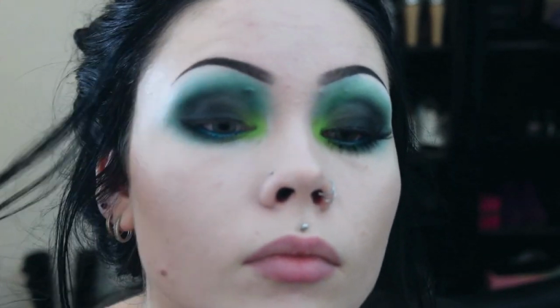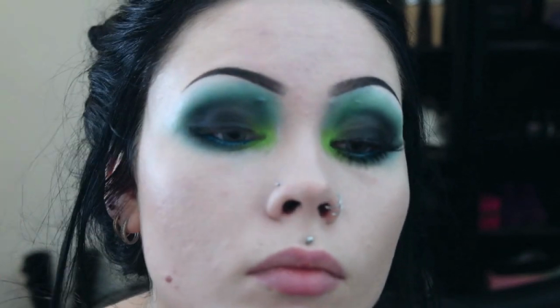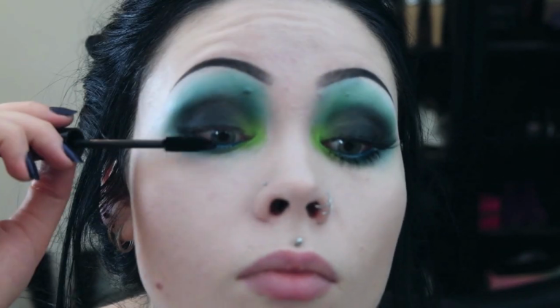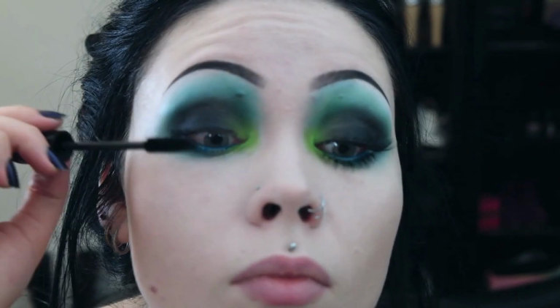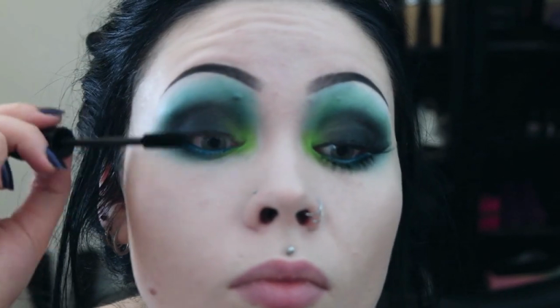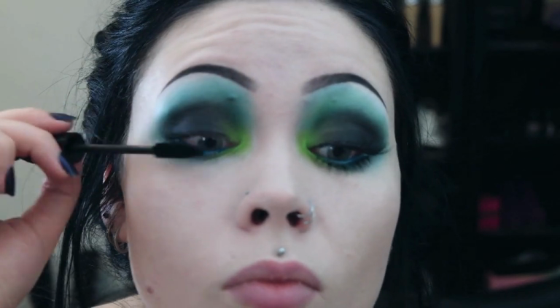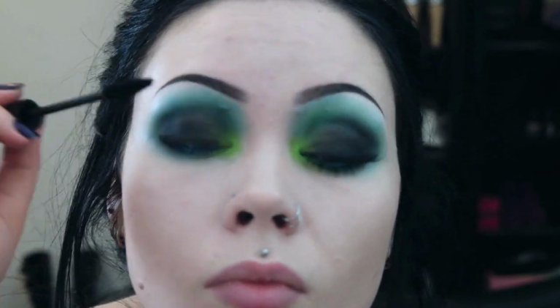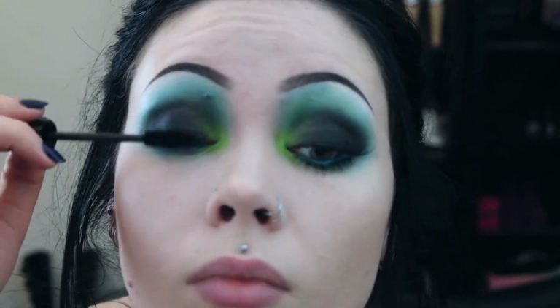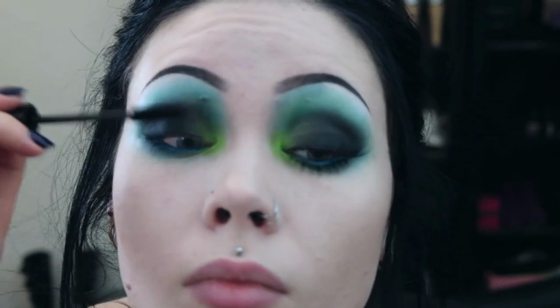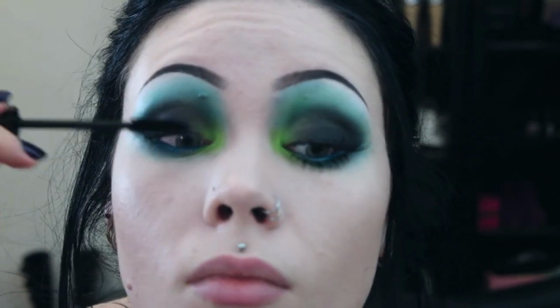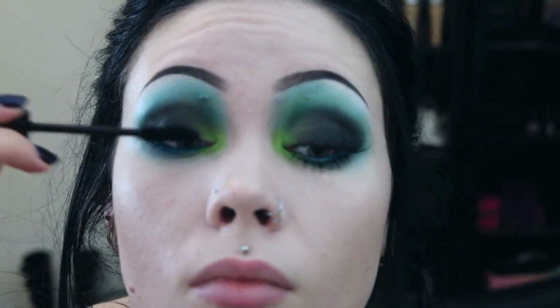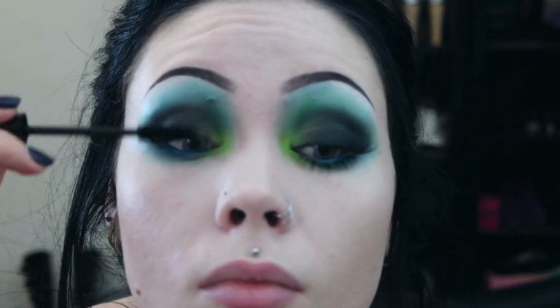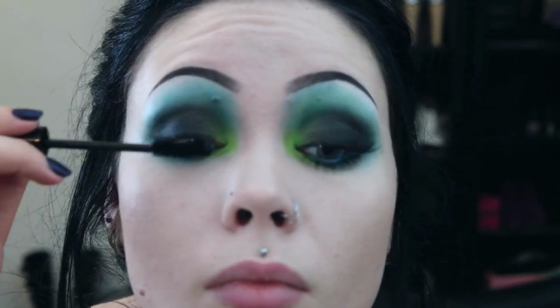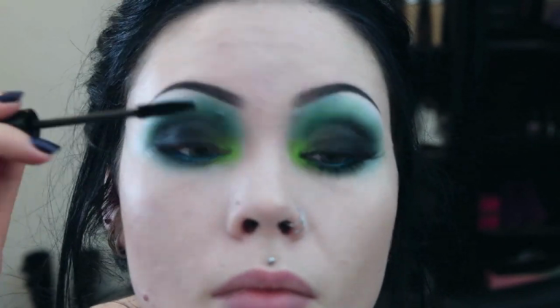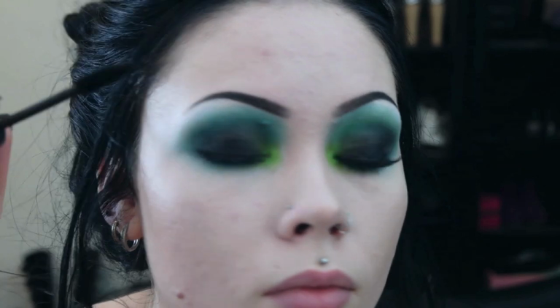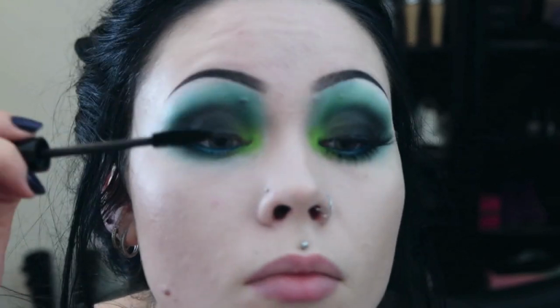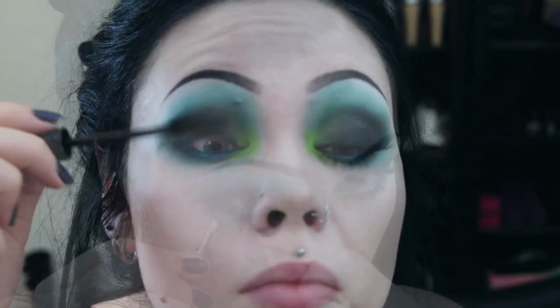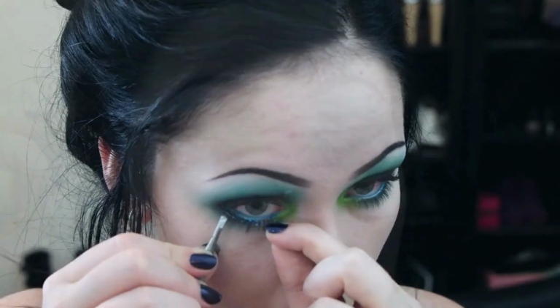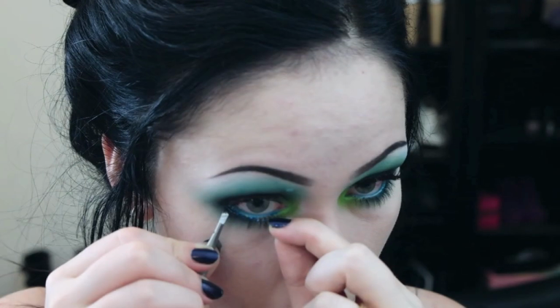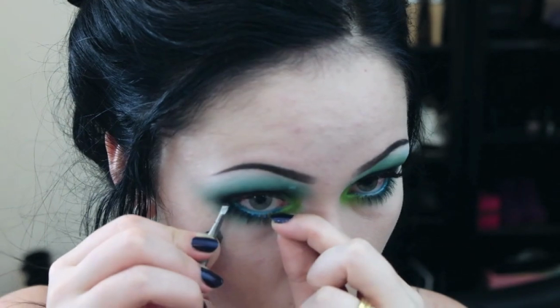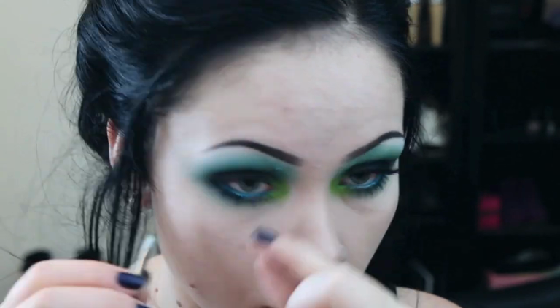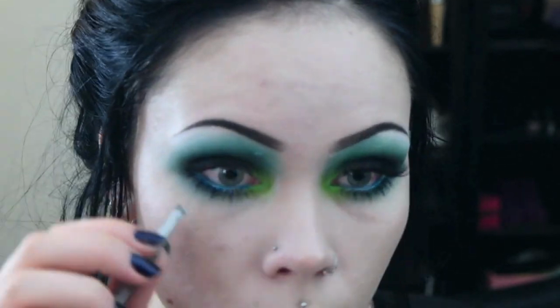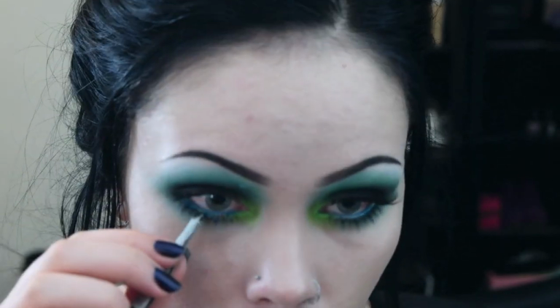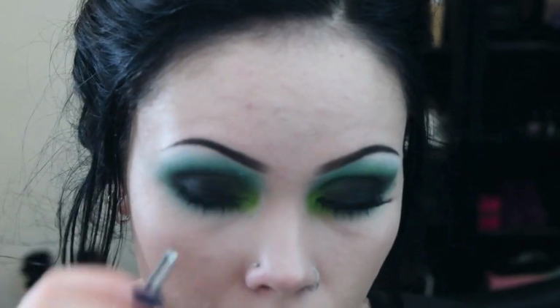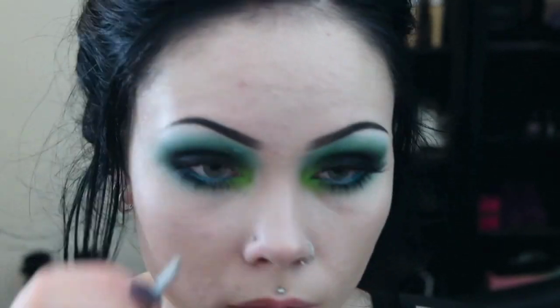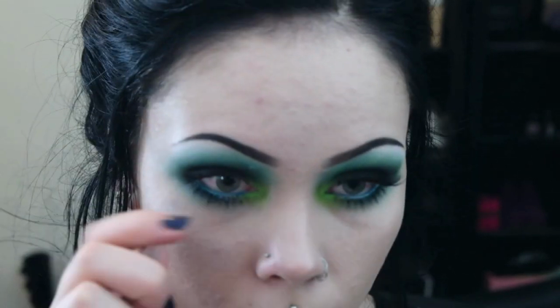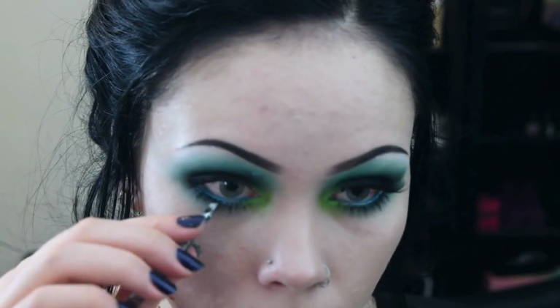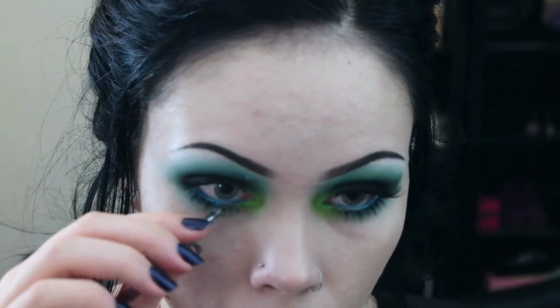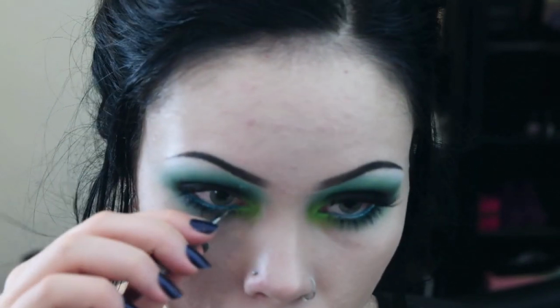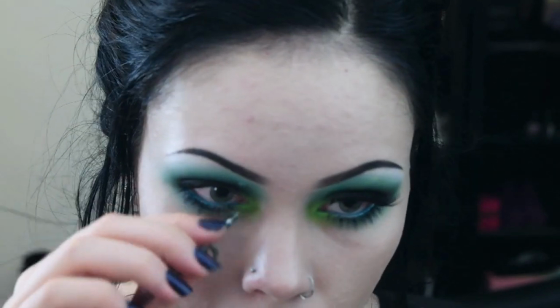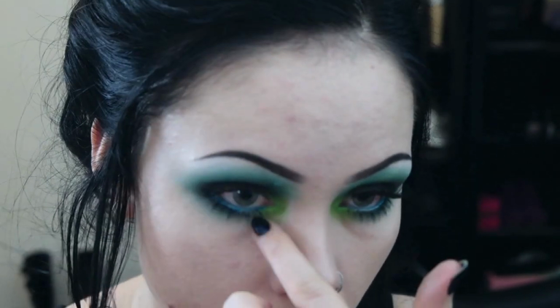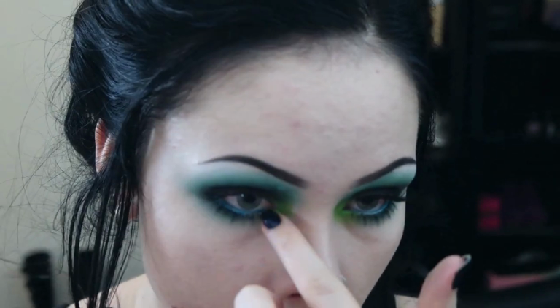Finally, I do my lashes. I apply a single coat of mascara to both my upper and lower lashes, and then I apply my false lashes.